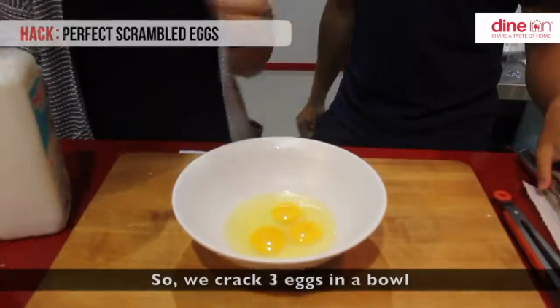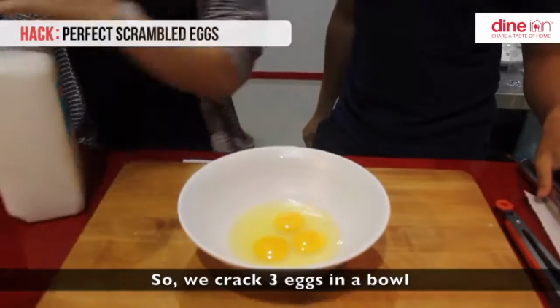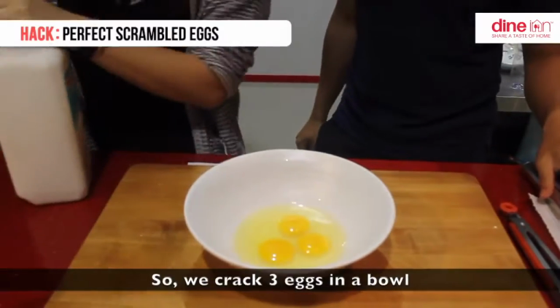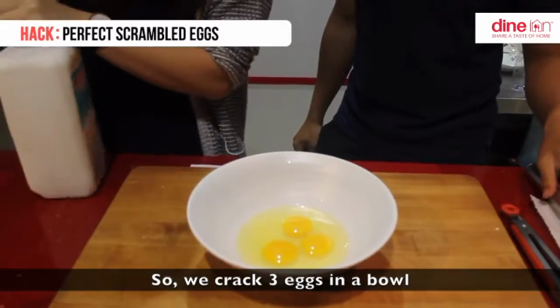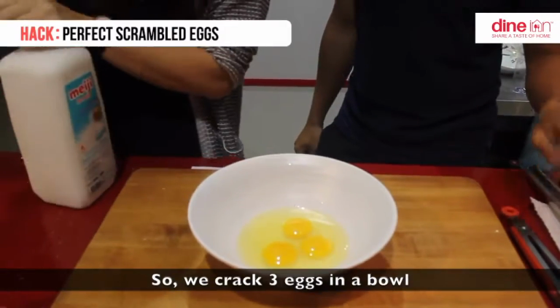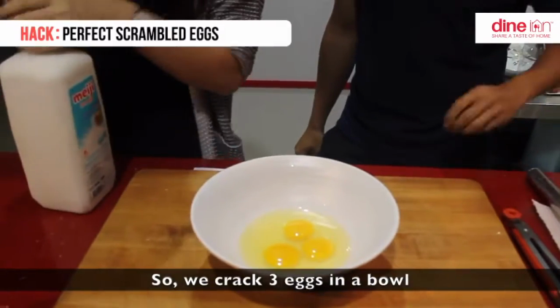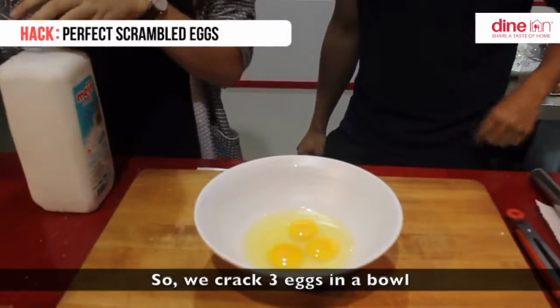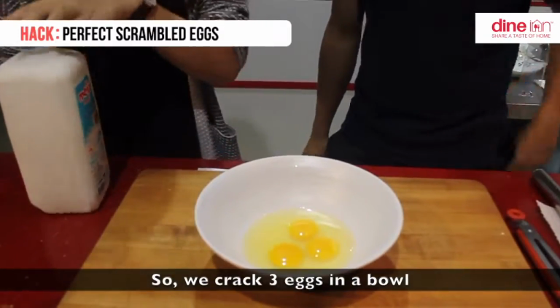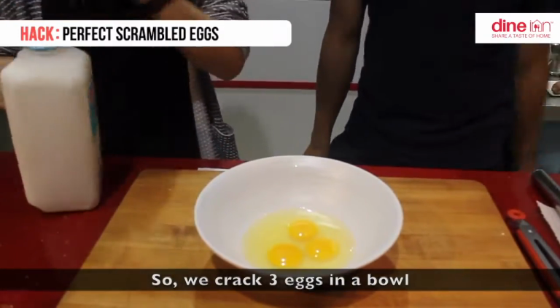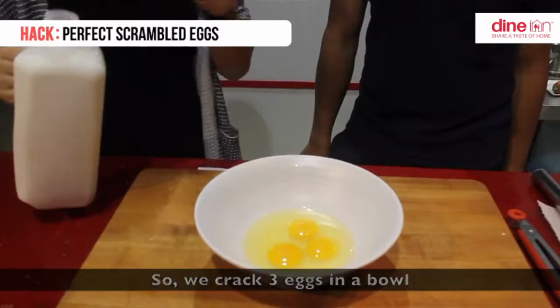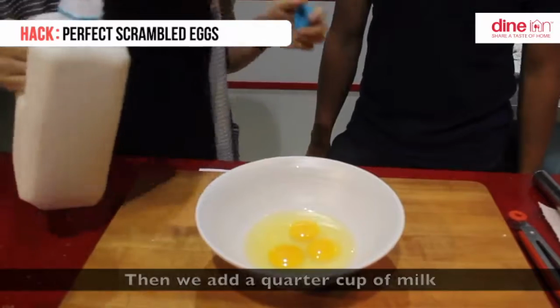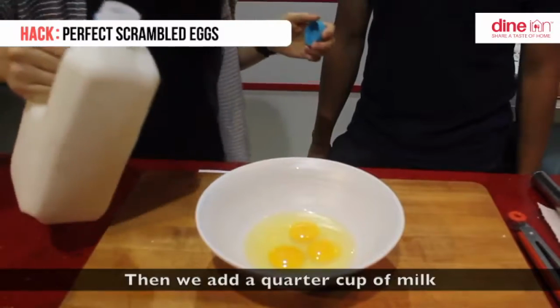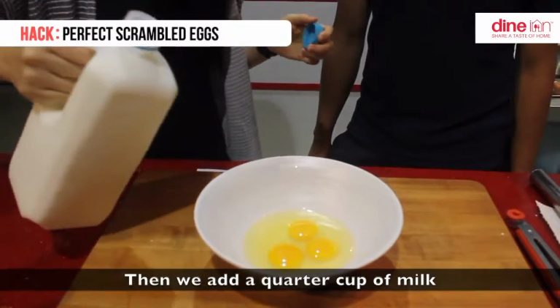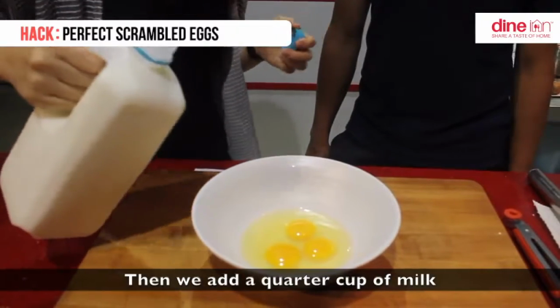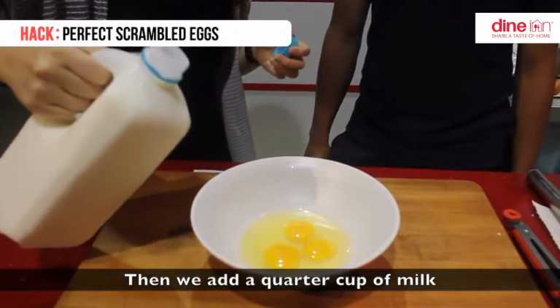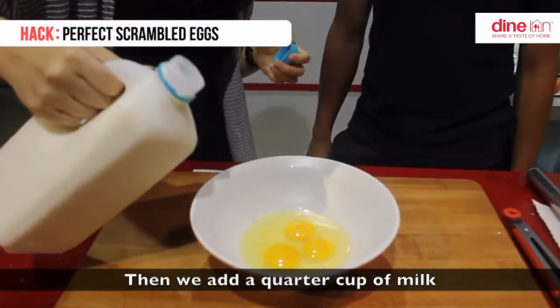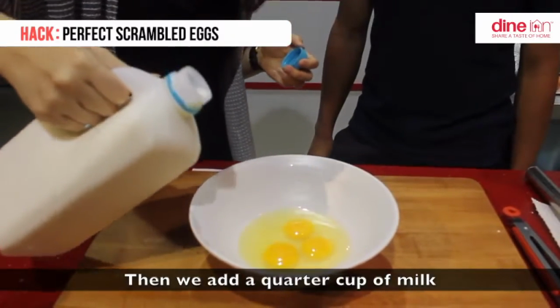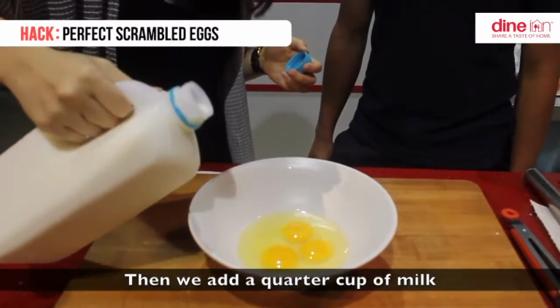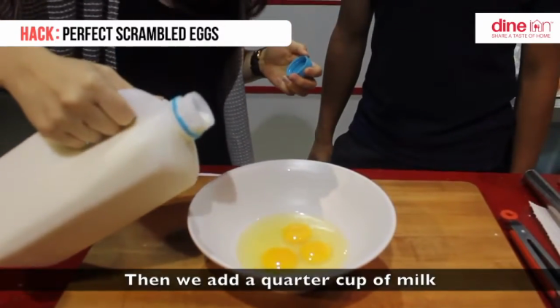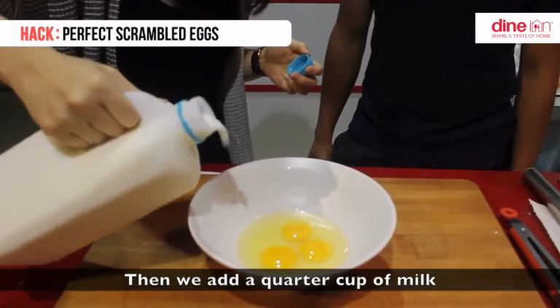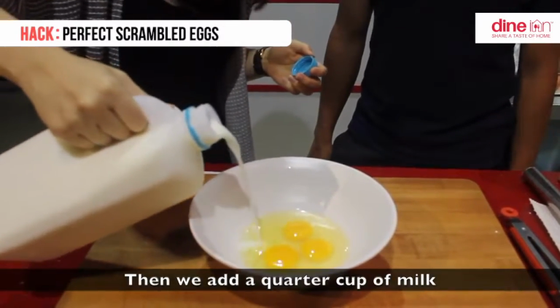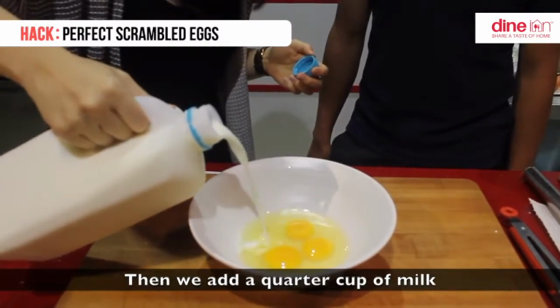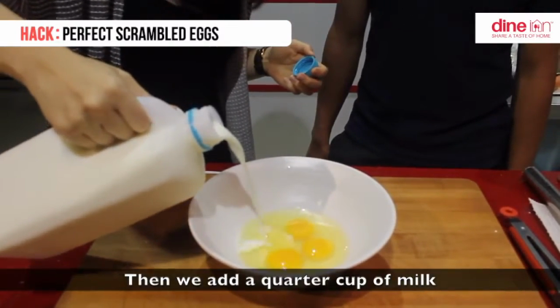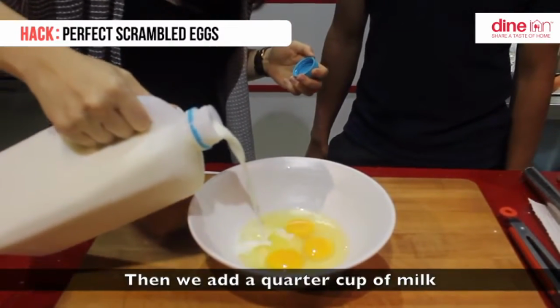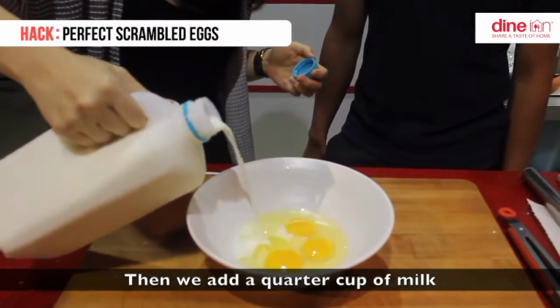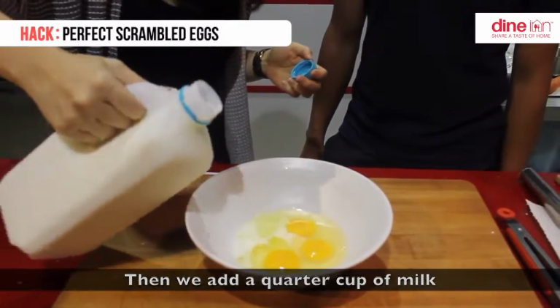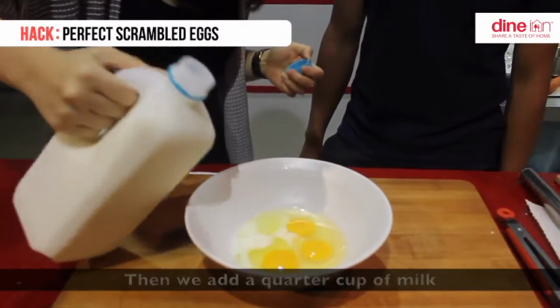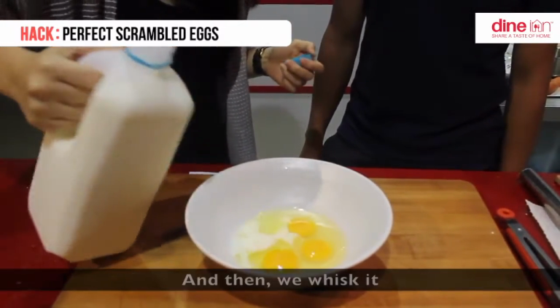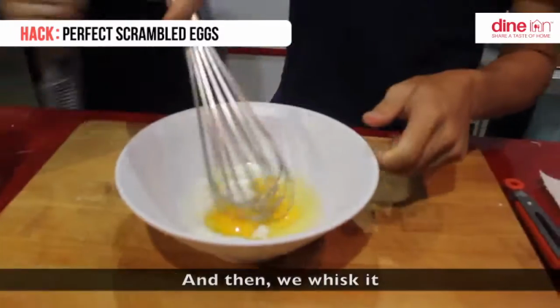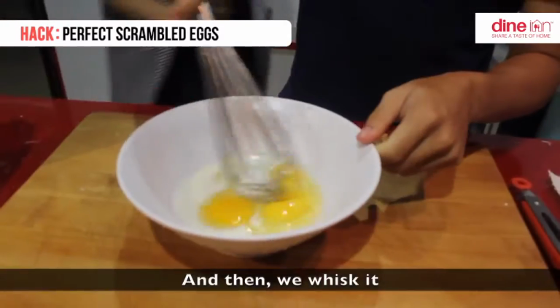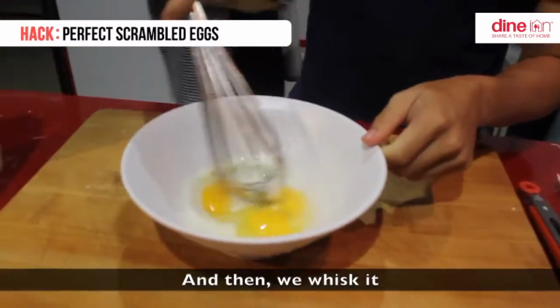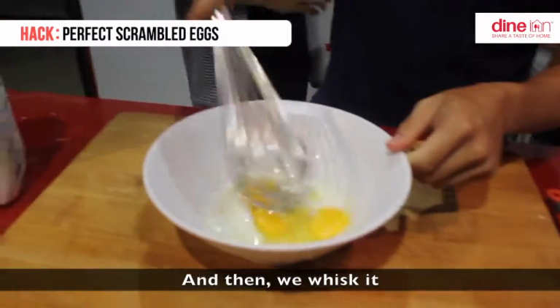We grab 3 eggs in a bowl, then we add a quarter cup of milk, and then we whisk it.